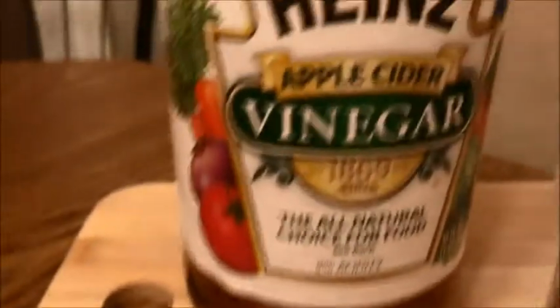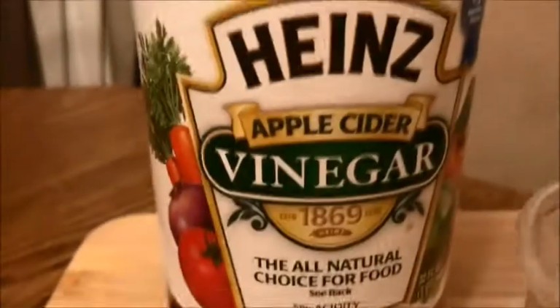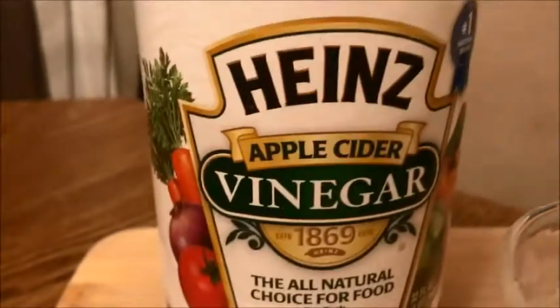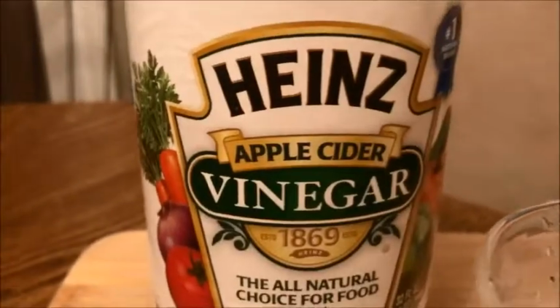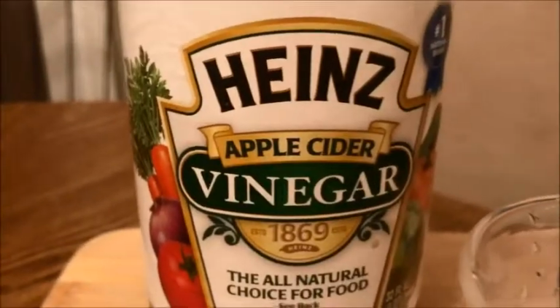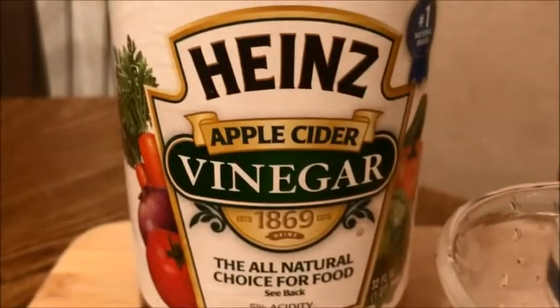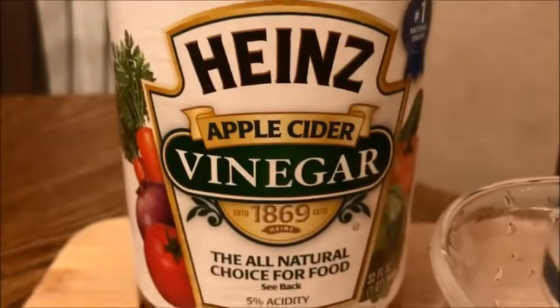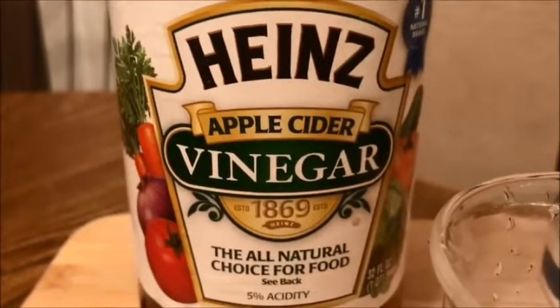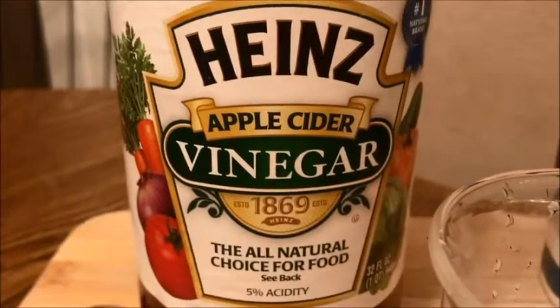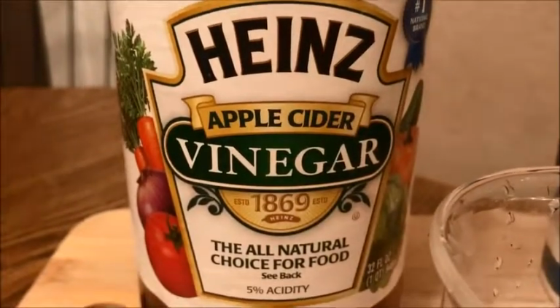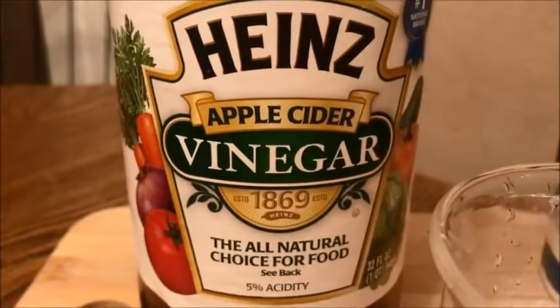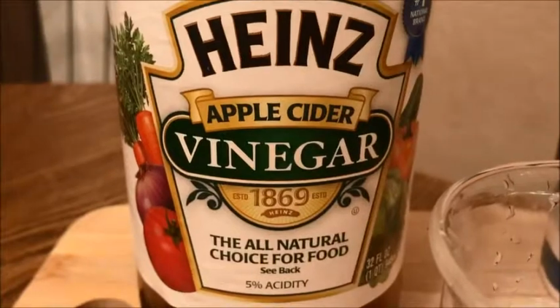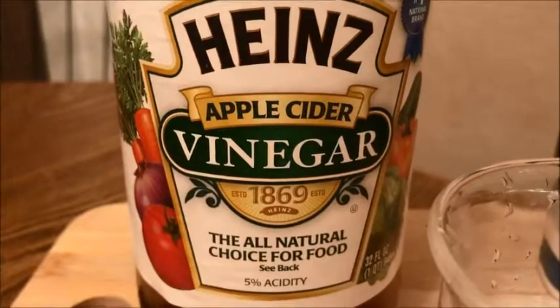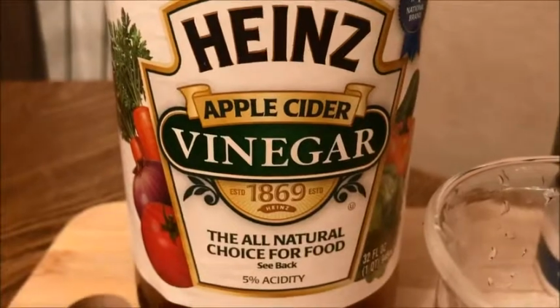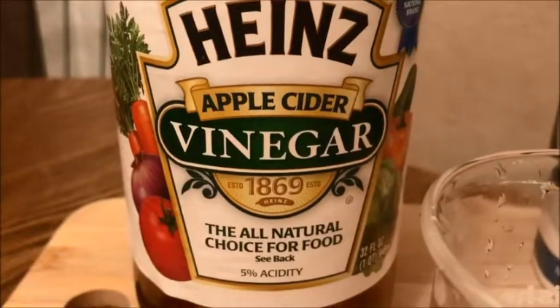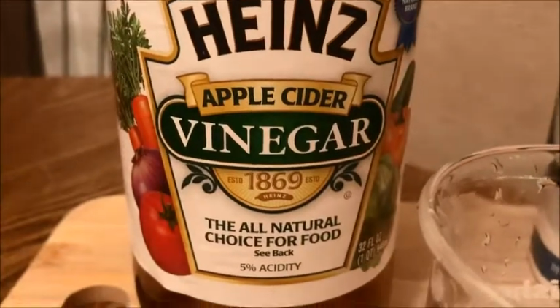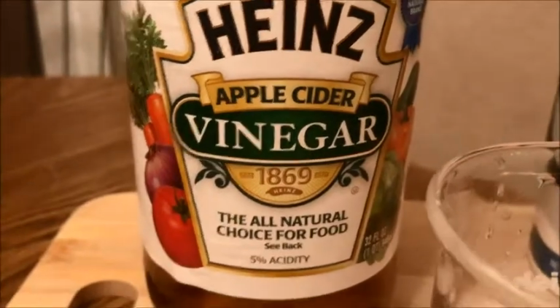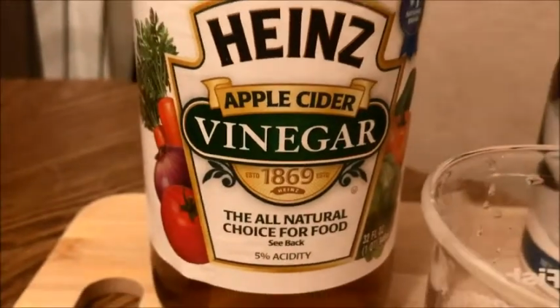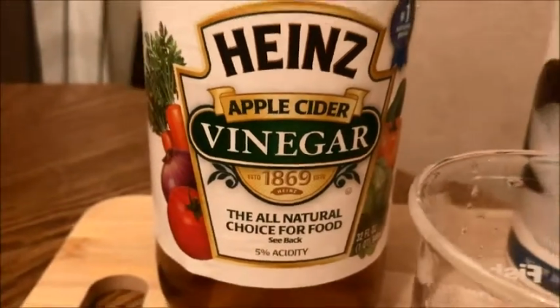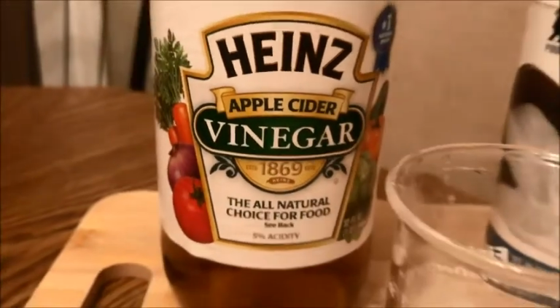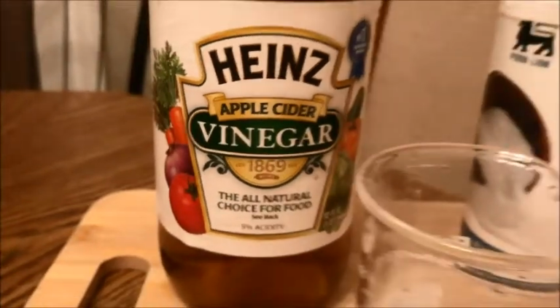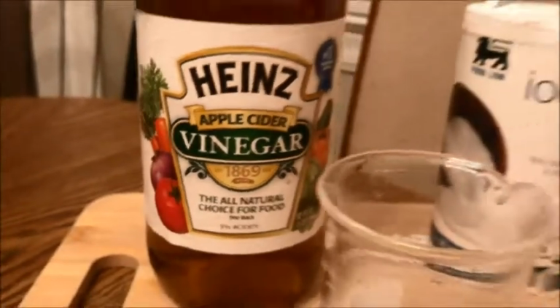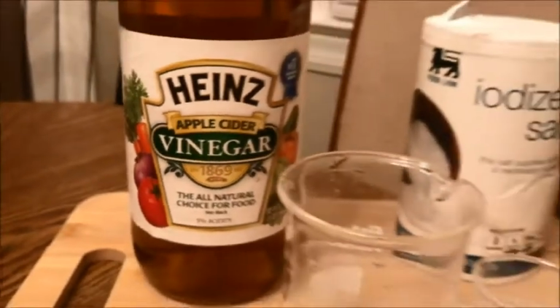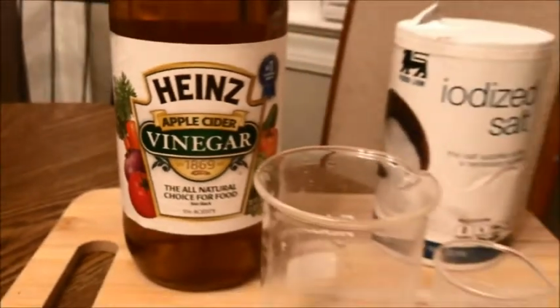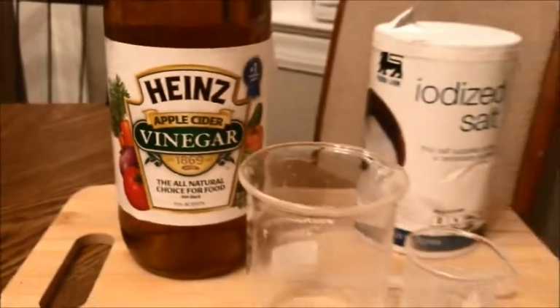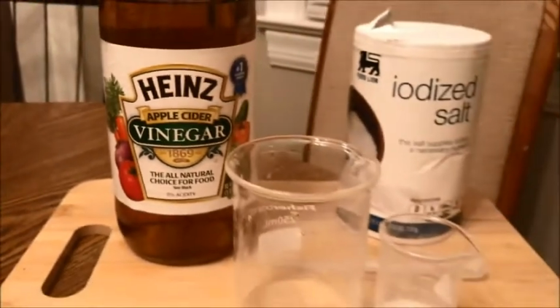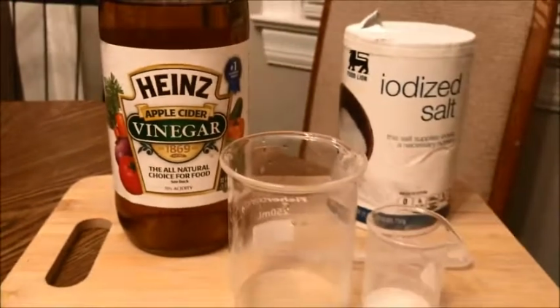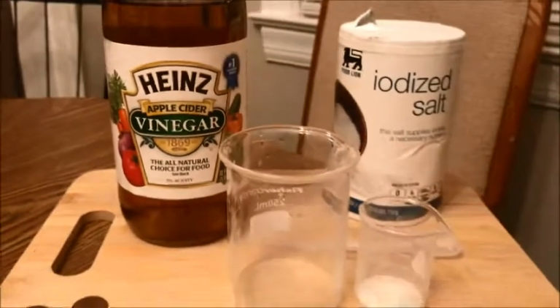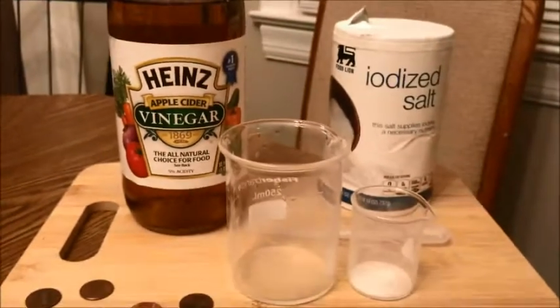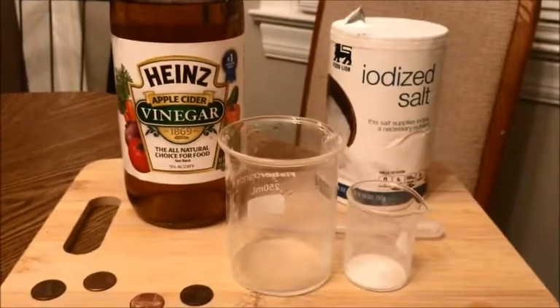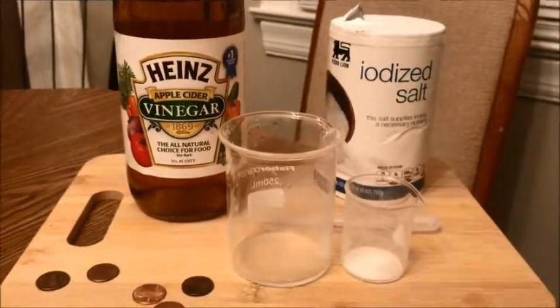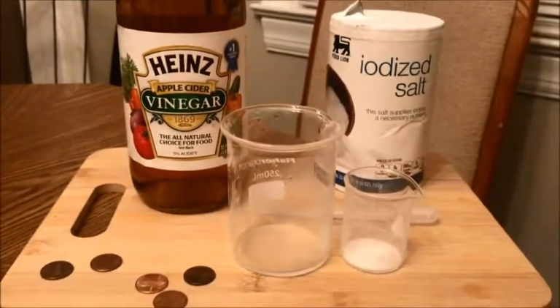More recently, pennies don't have as much copper as they used to, but copper nonetheless.